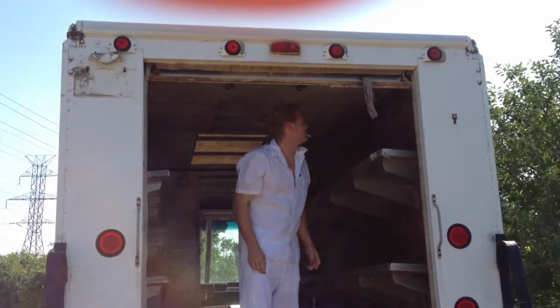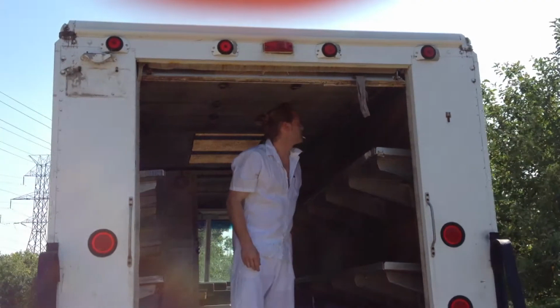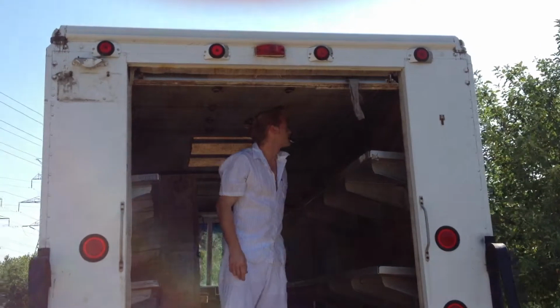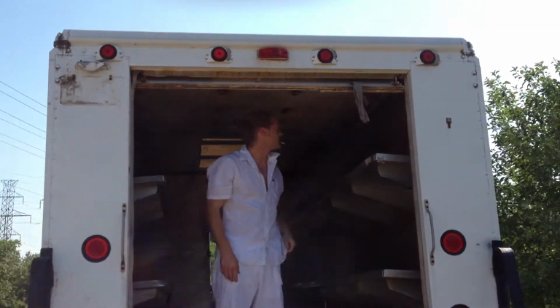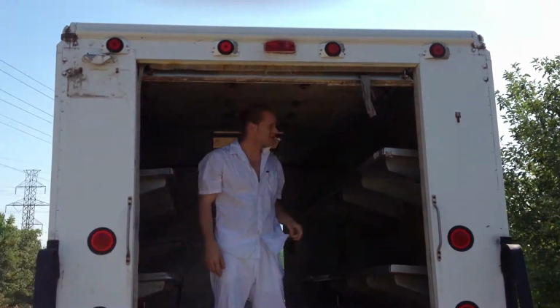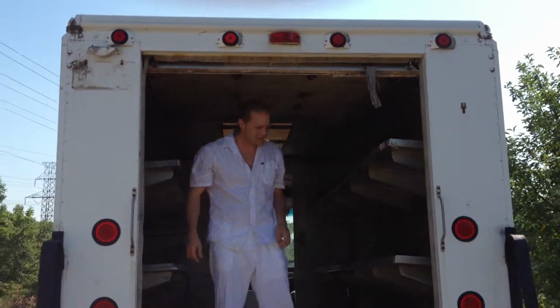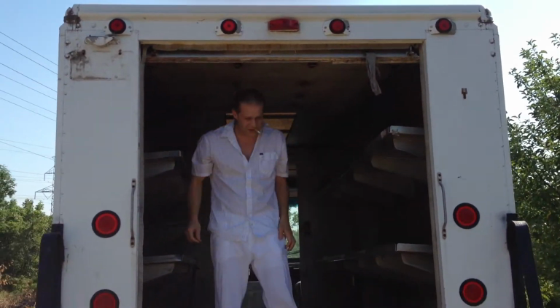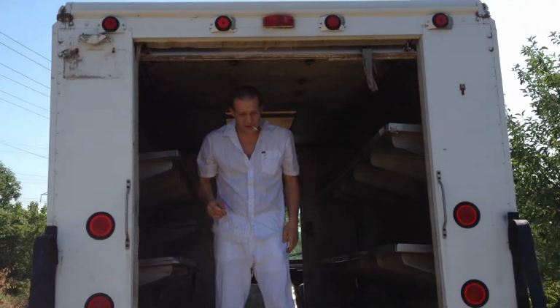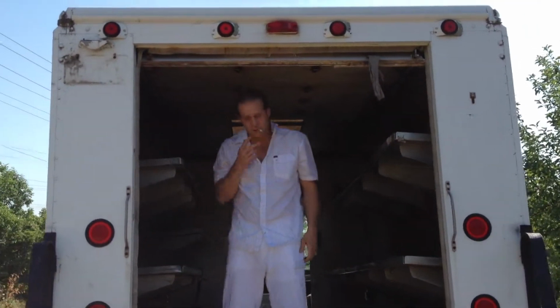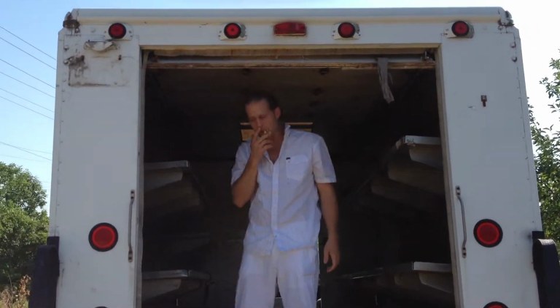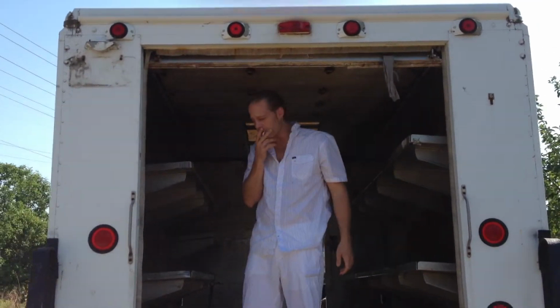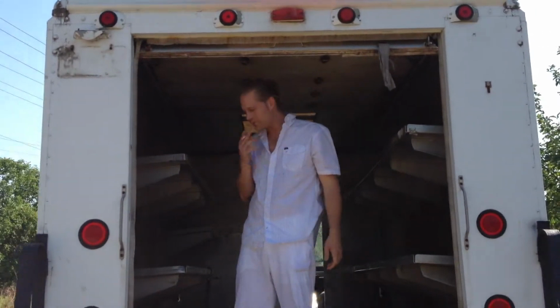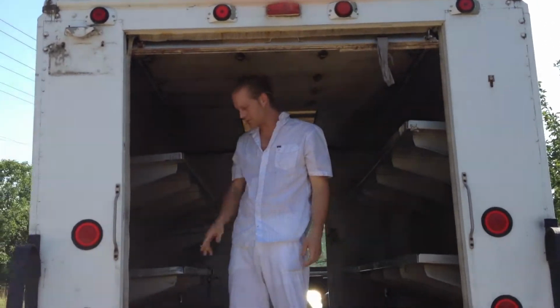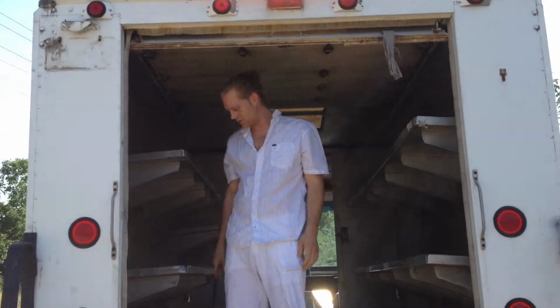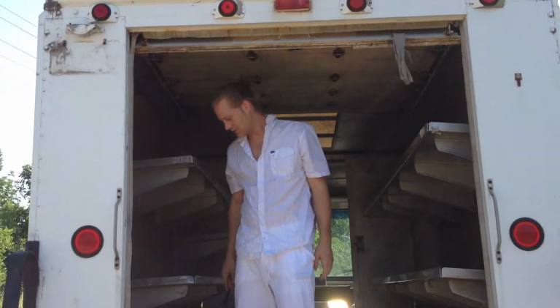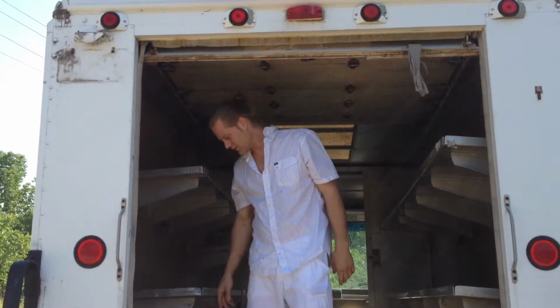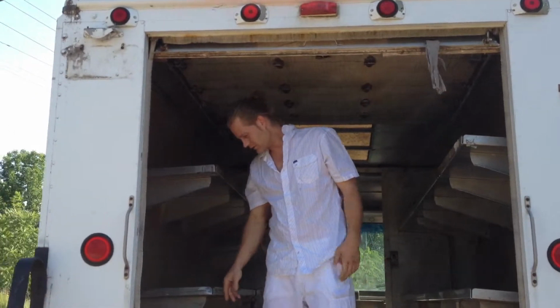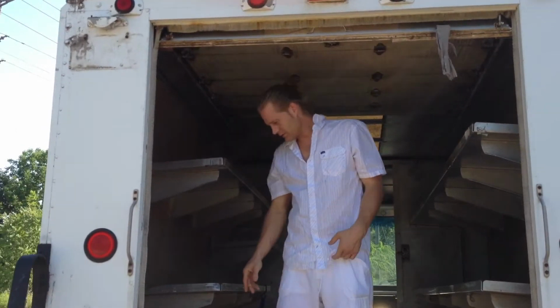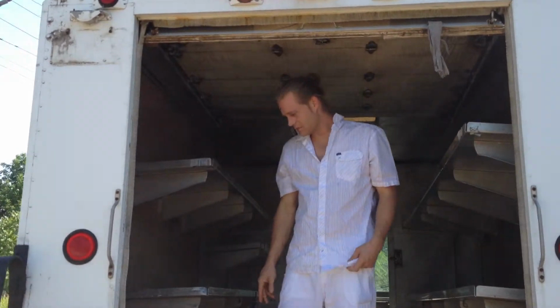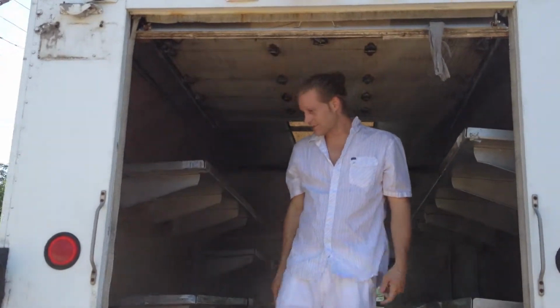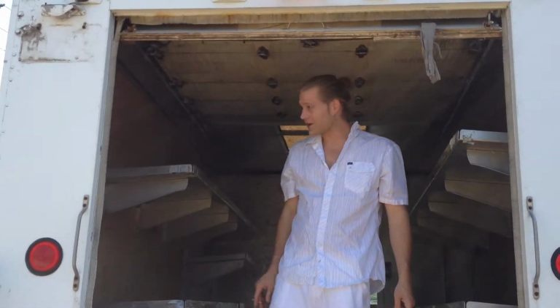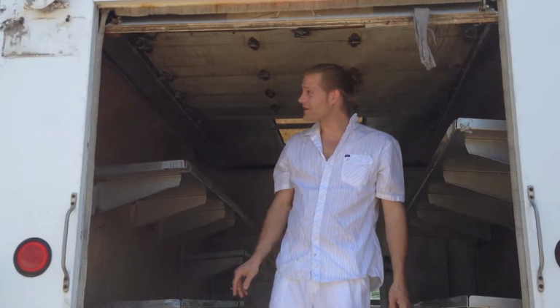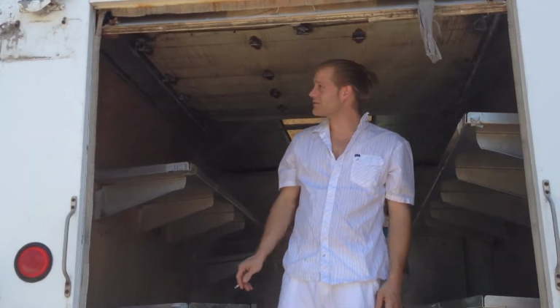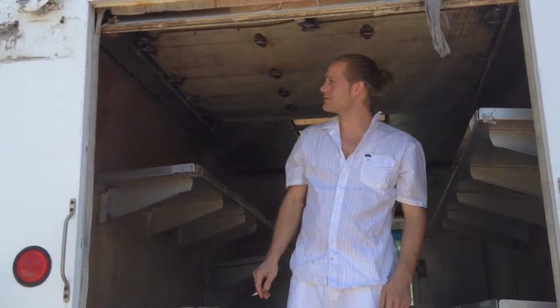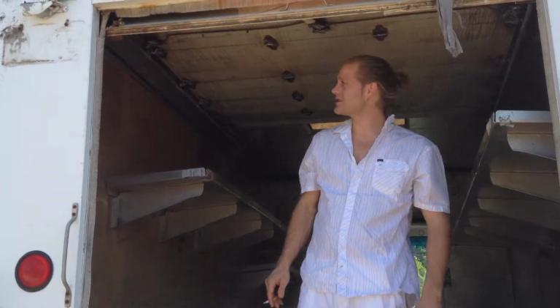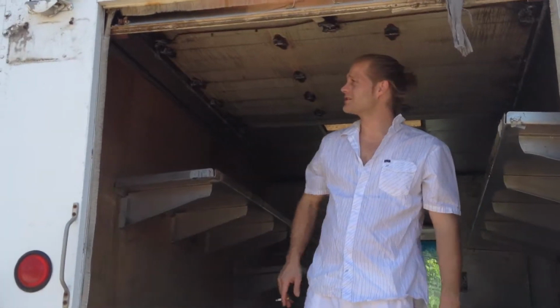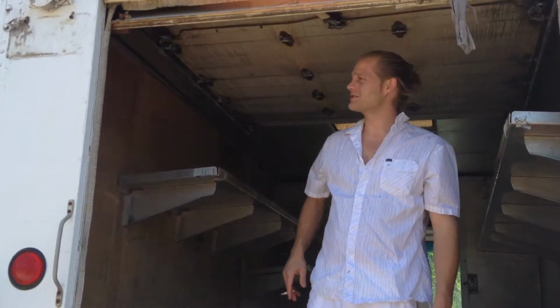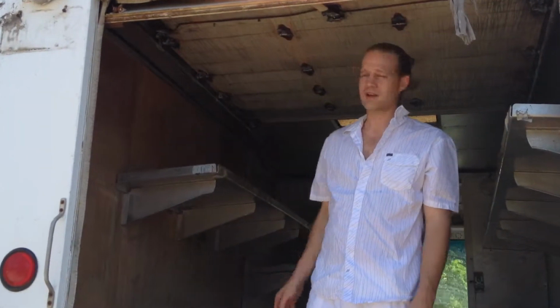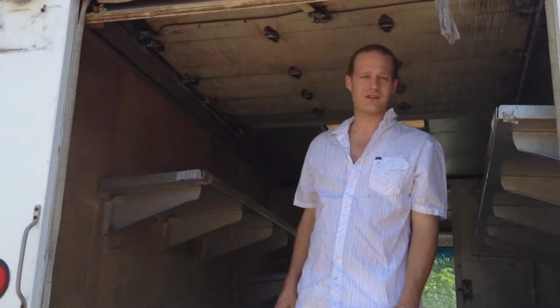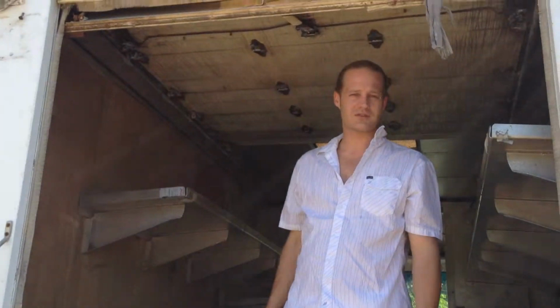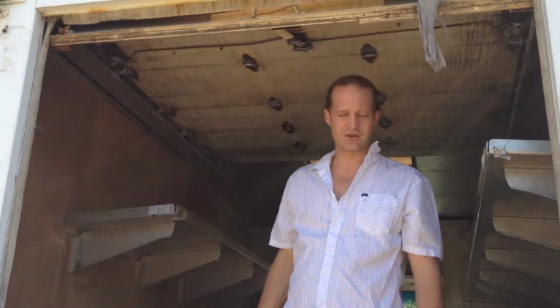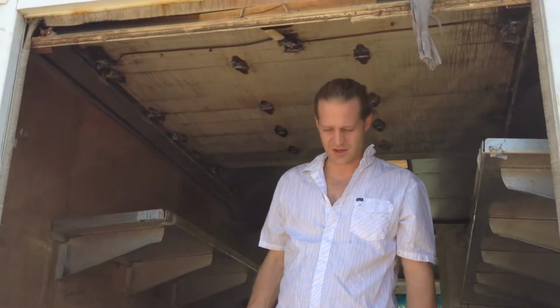Need a little lithium grease. Gotta grease up those things. Actually, we're getting rid of this door altogether.